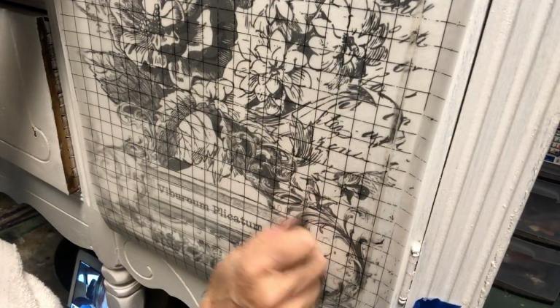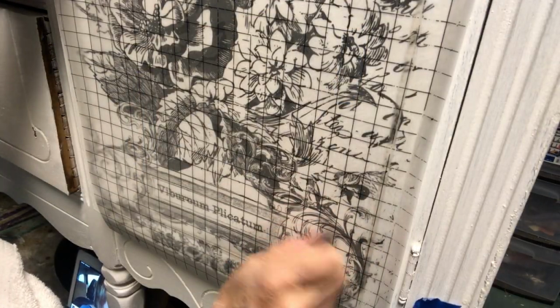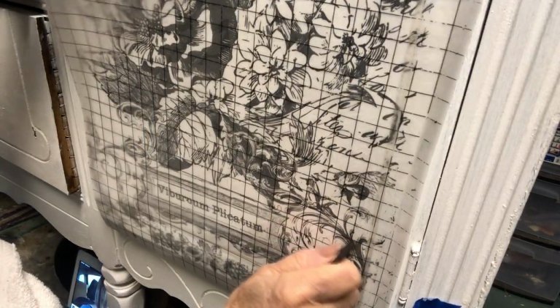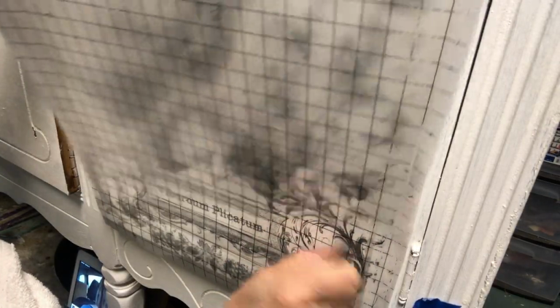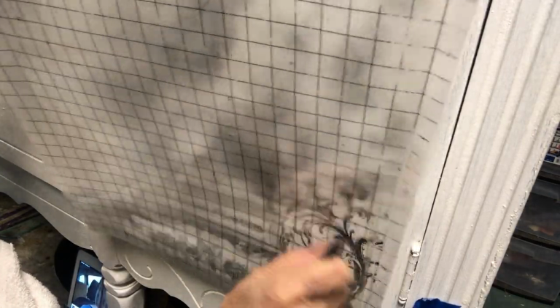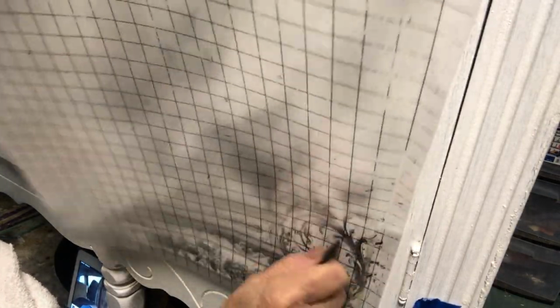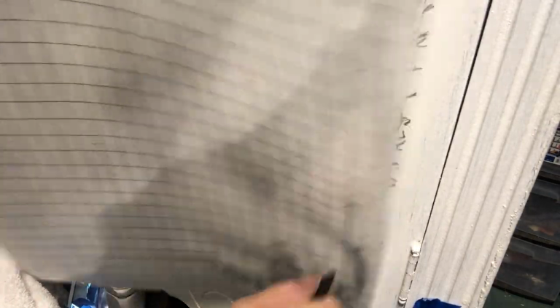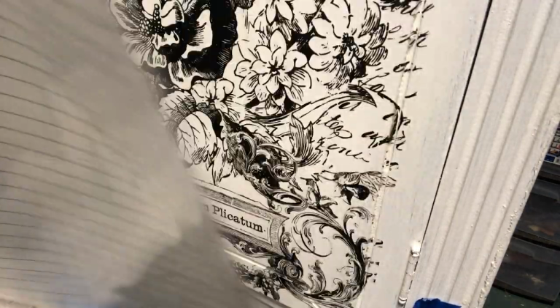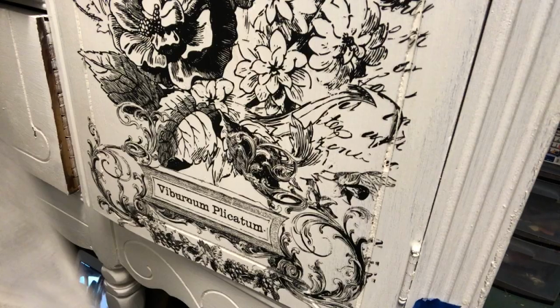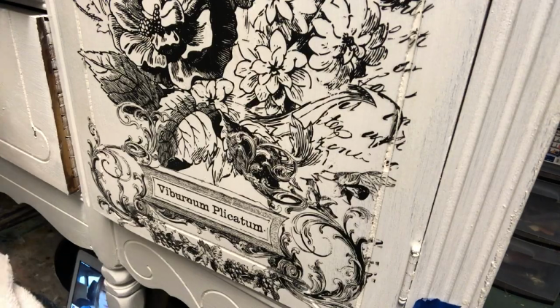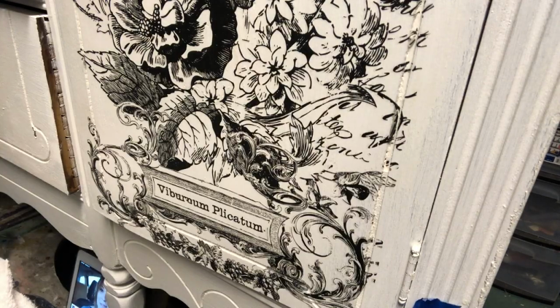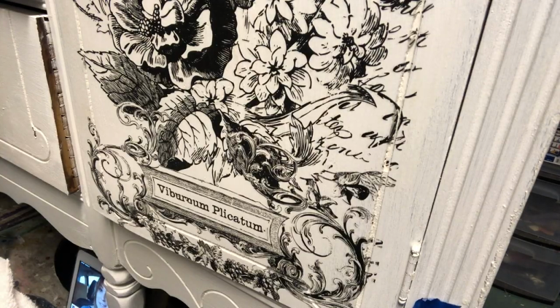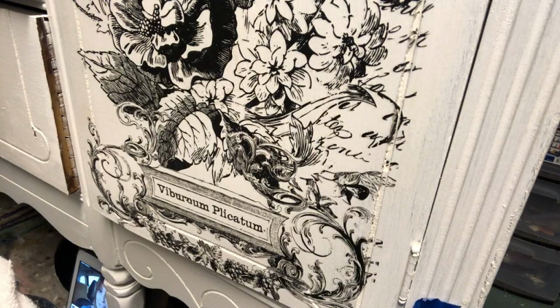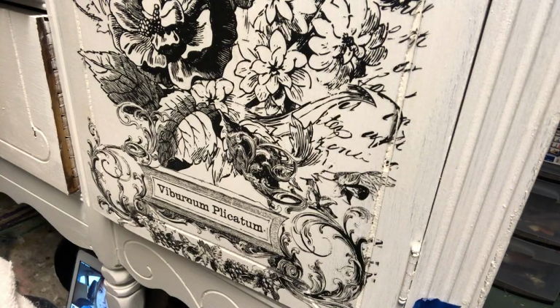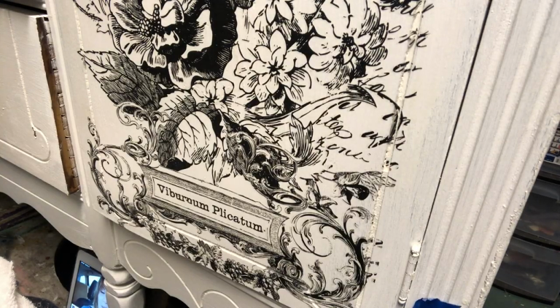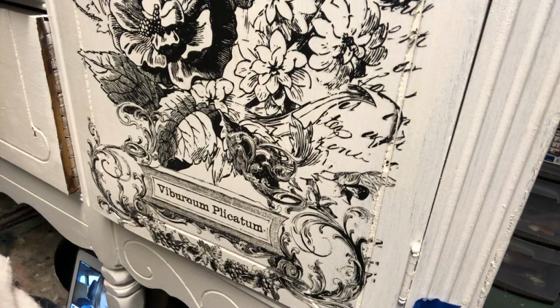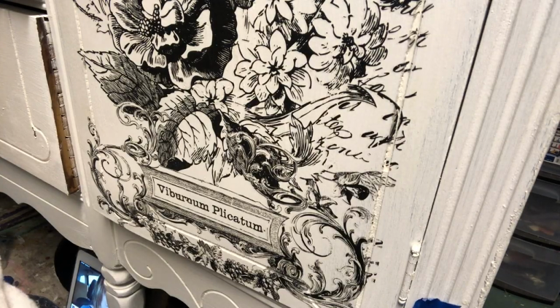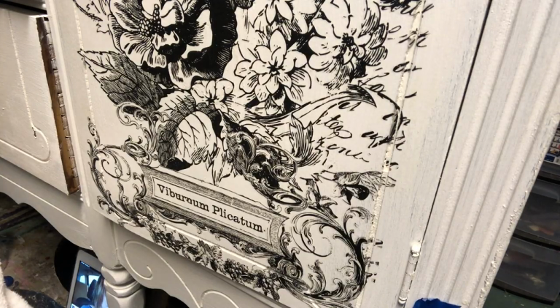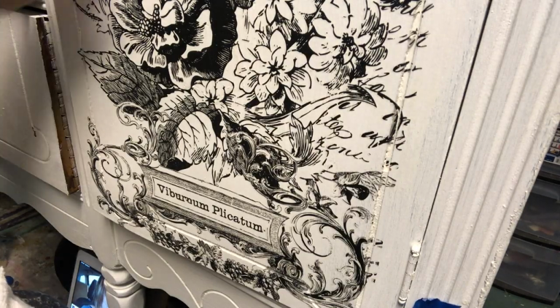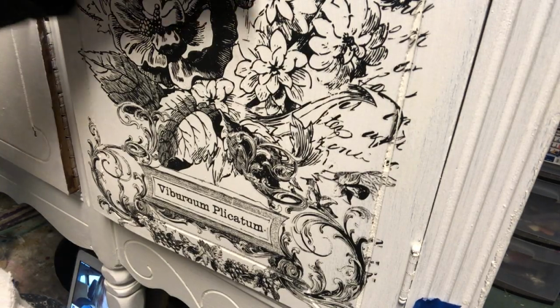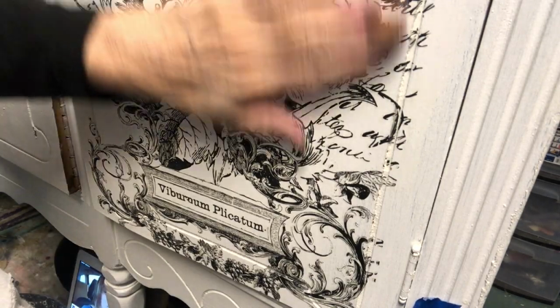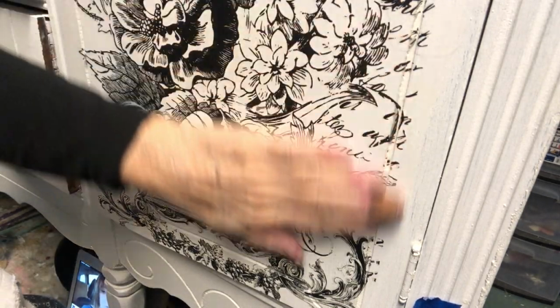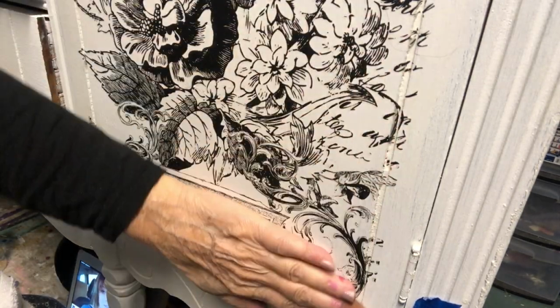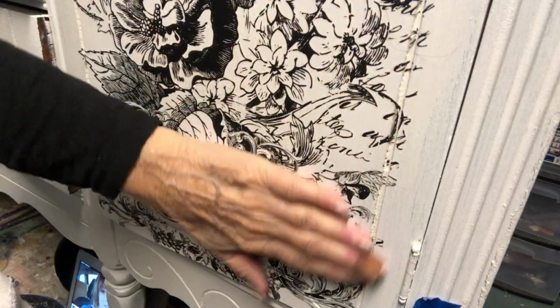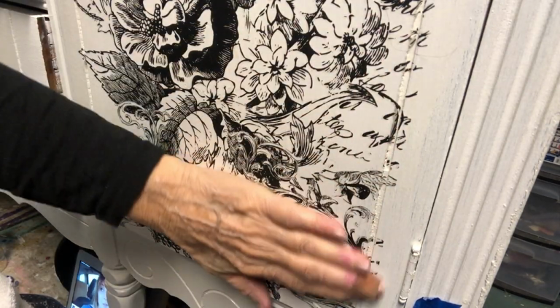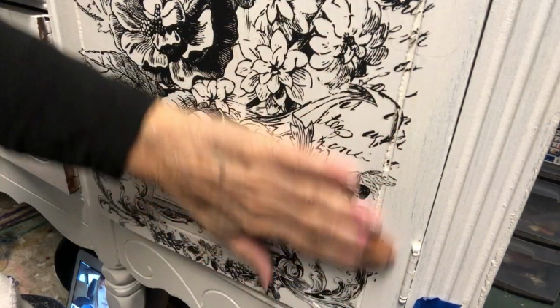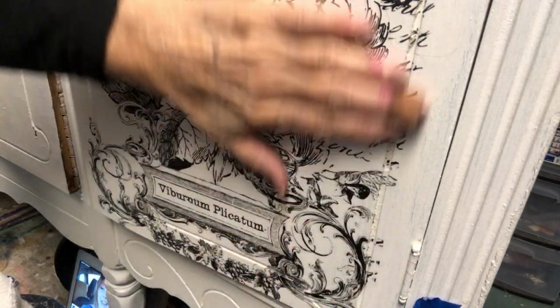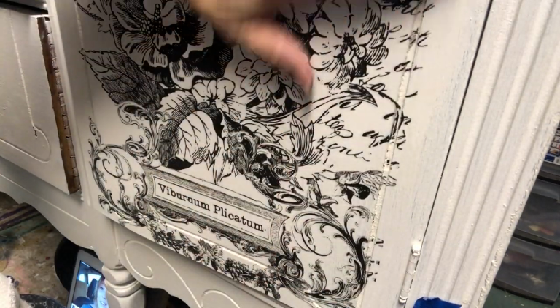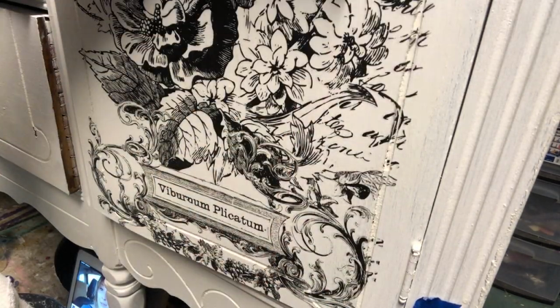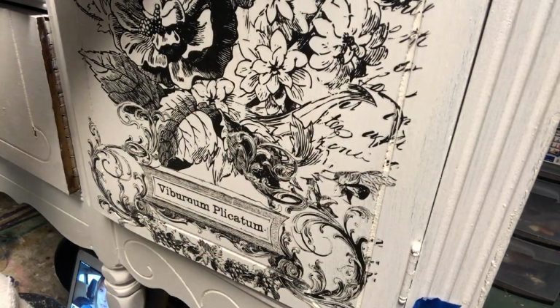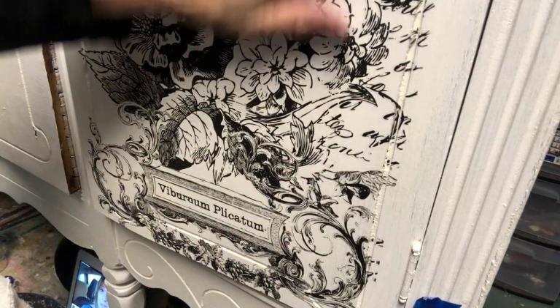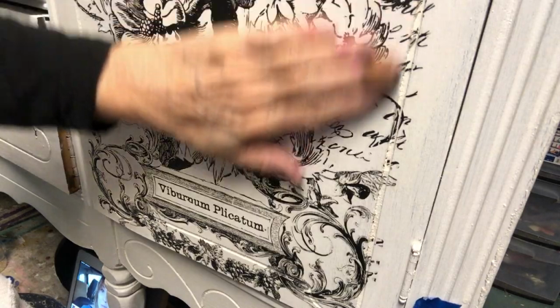Once I have a transfer applied, I like to take my hand and press over it, and then take a soft cloth and burnish it.